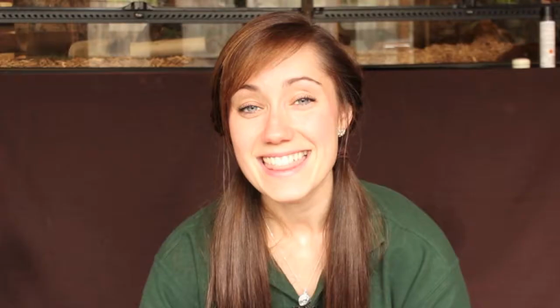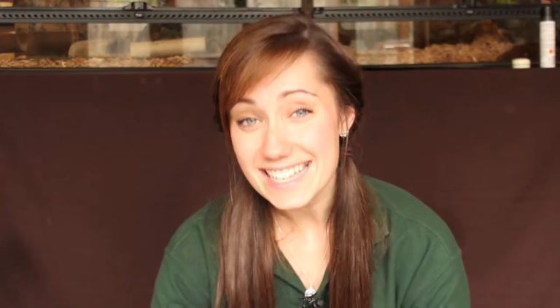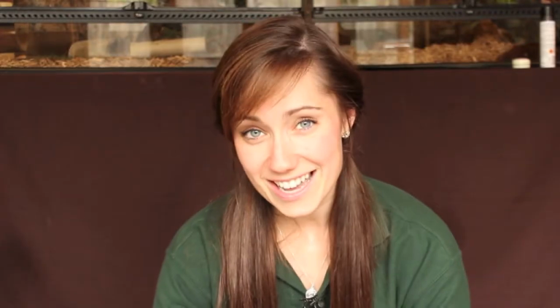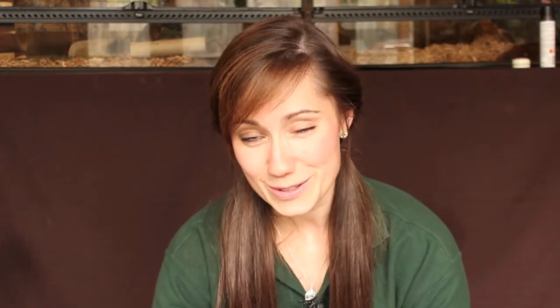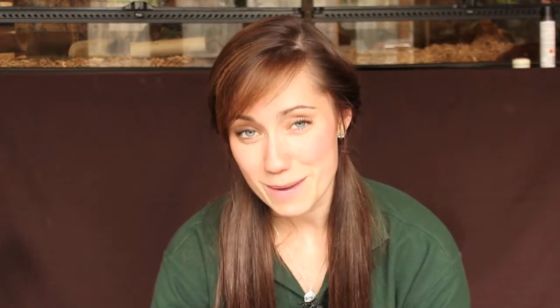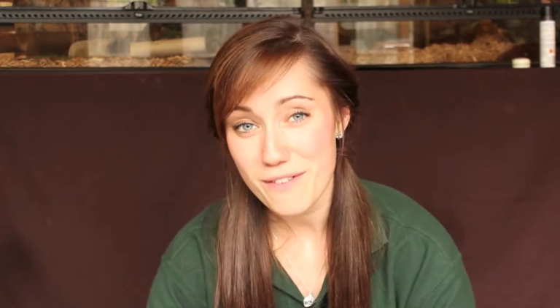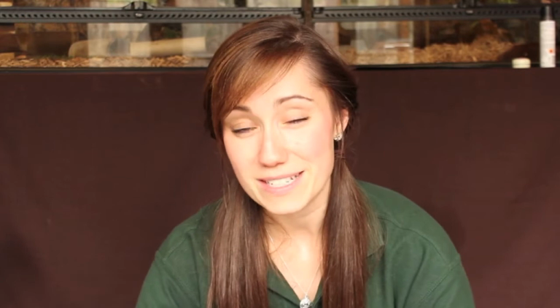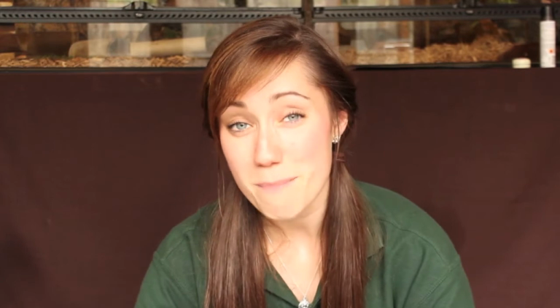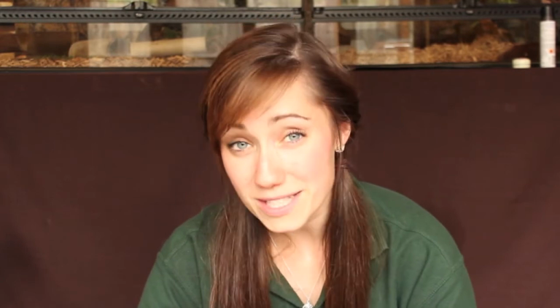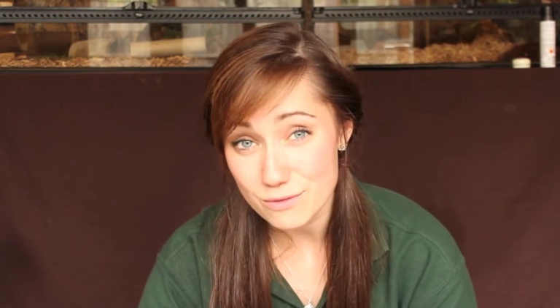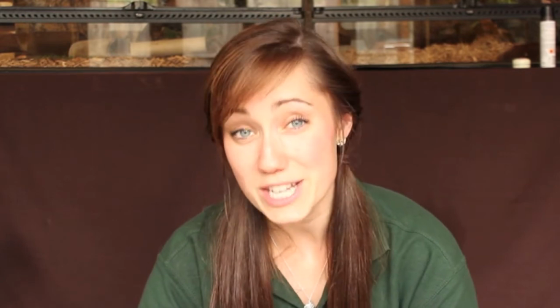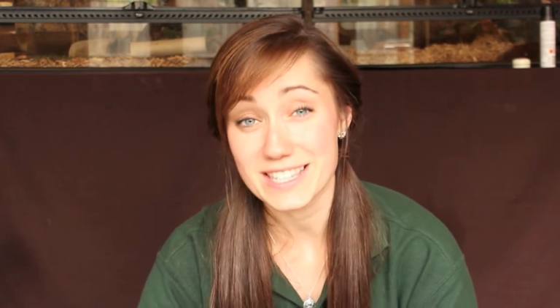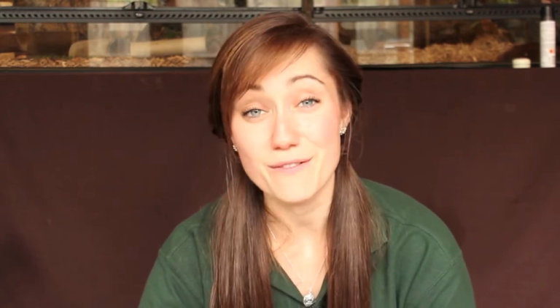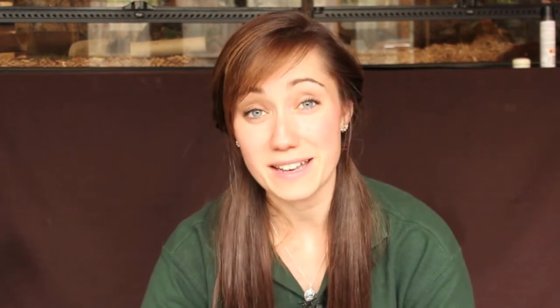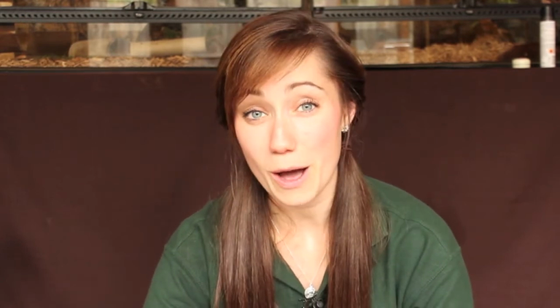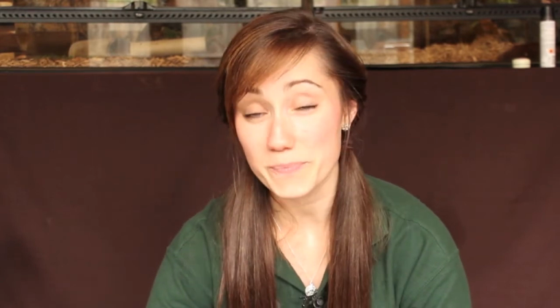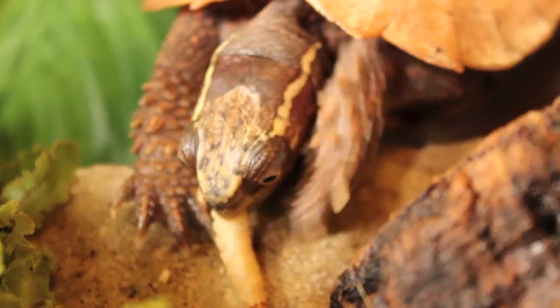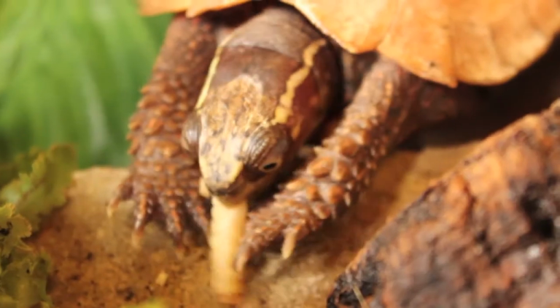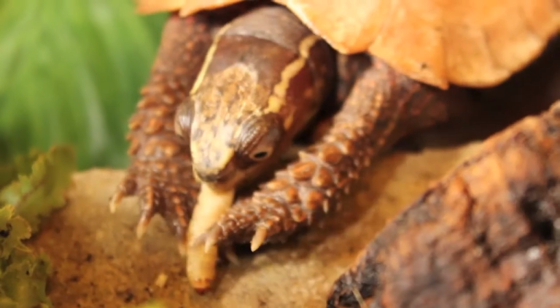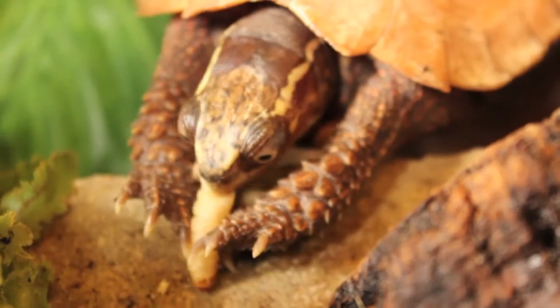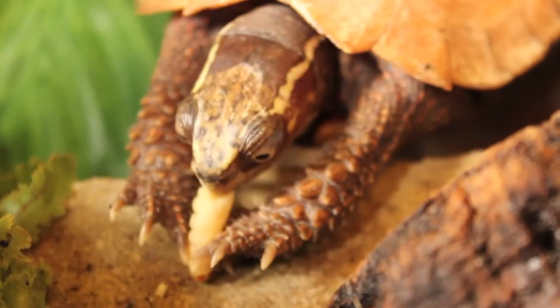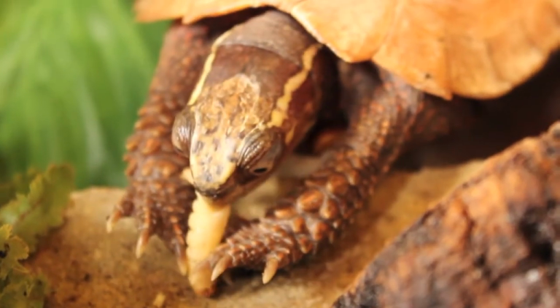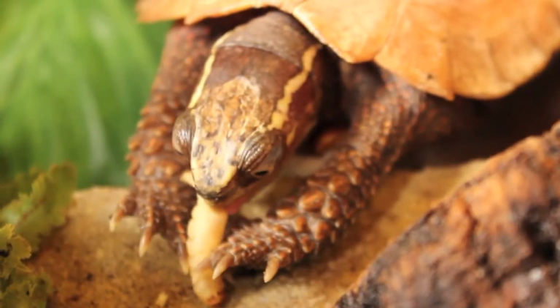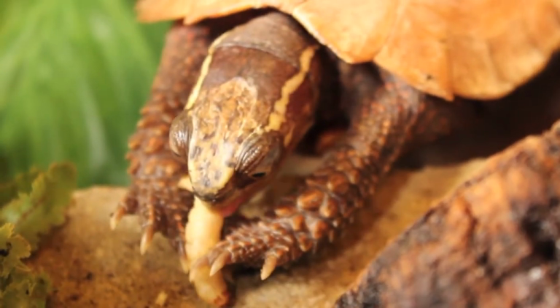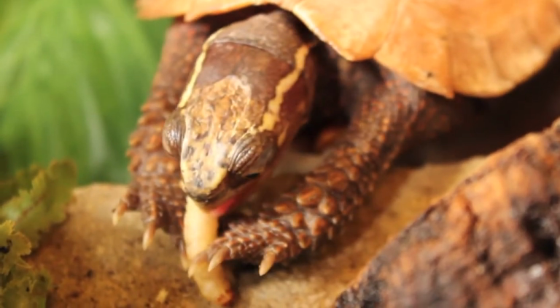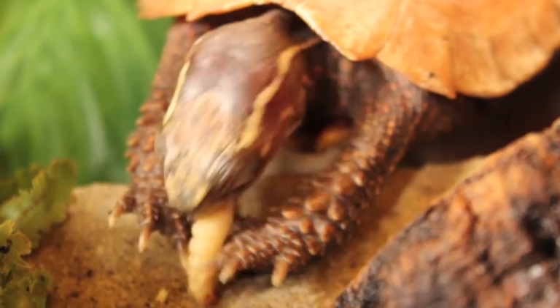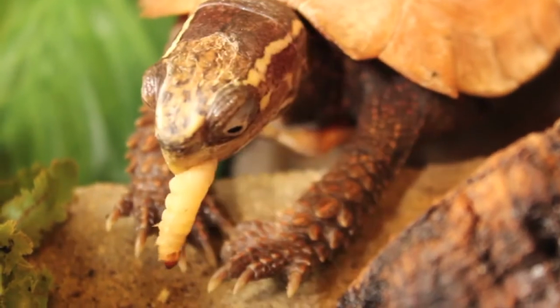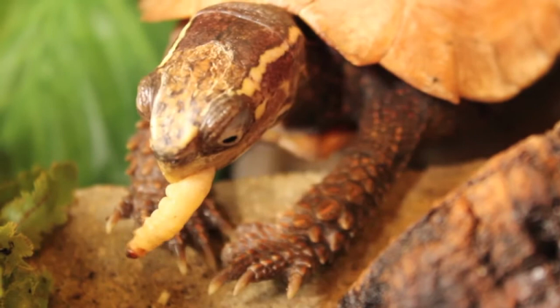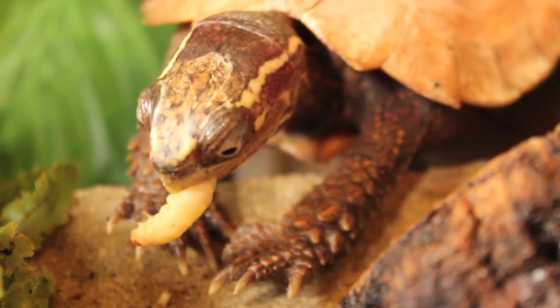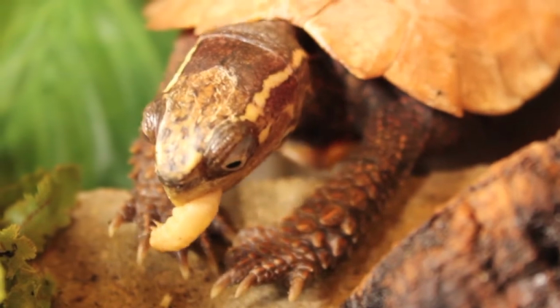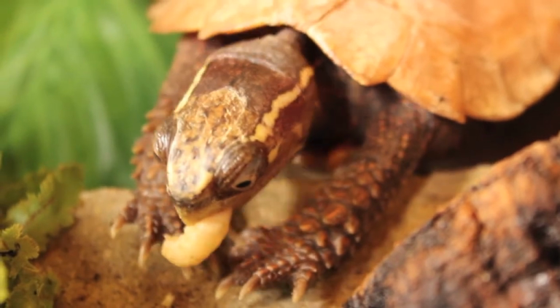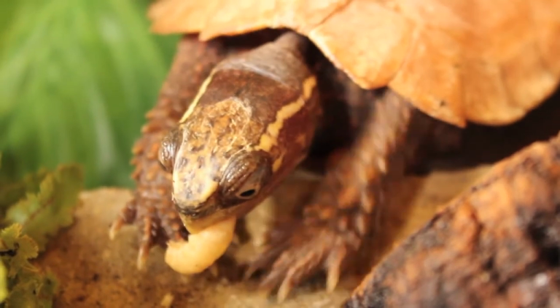These turtles can be found in the mountainous regions of Vietnam, and they're omnivores, eating lots of vegetation and juicy insects.